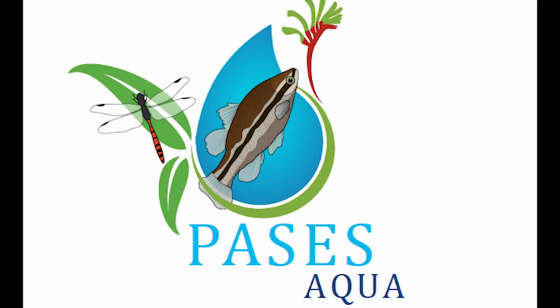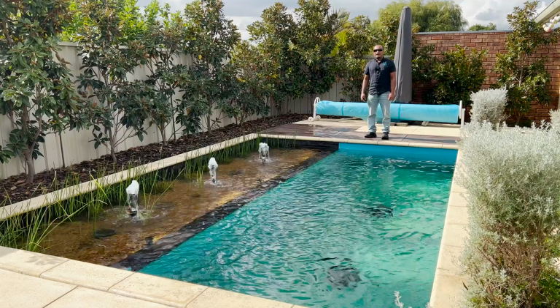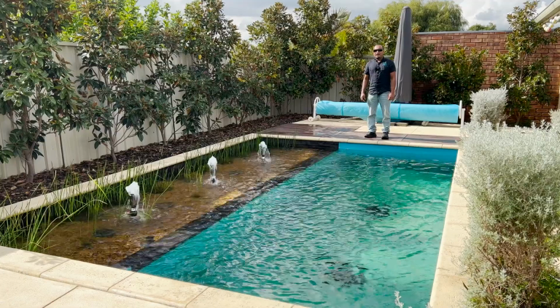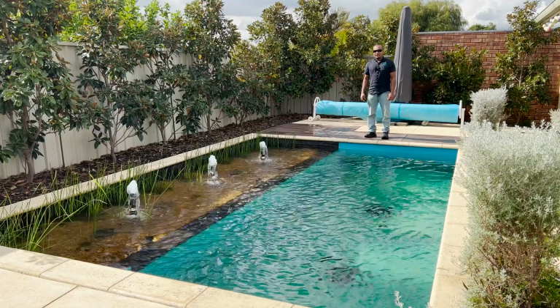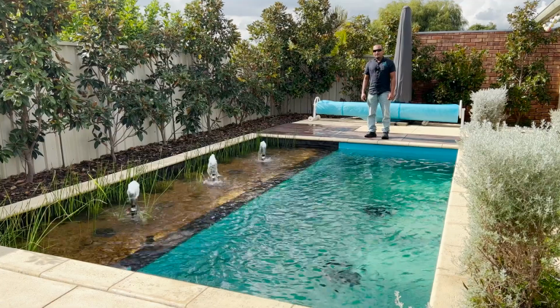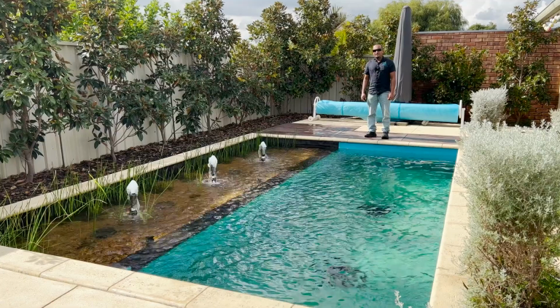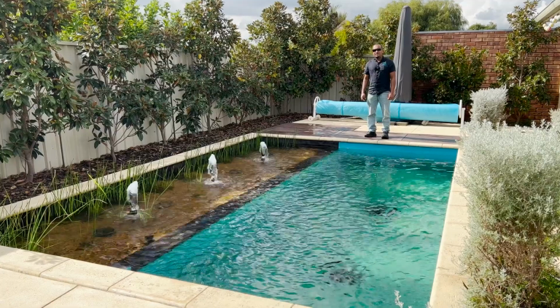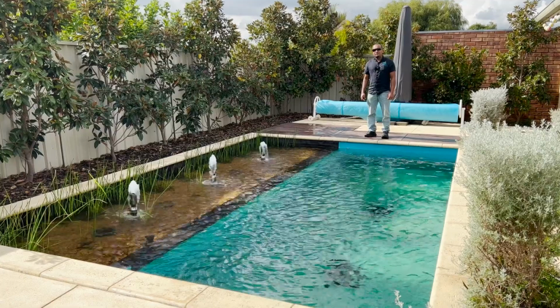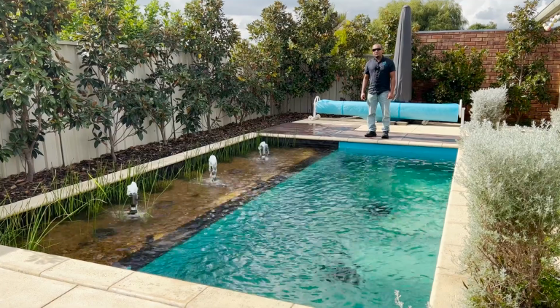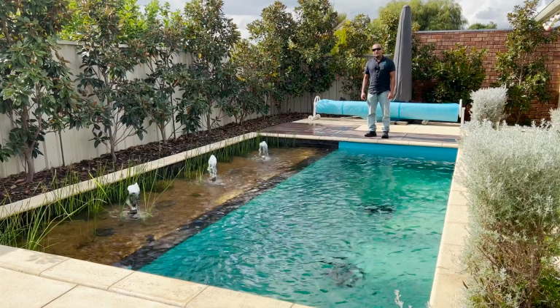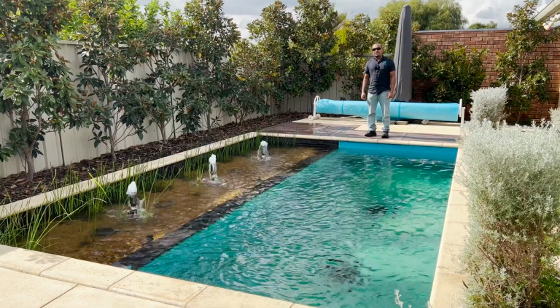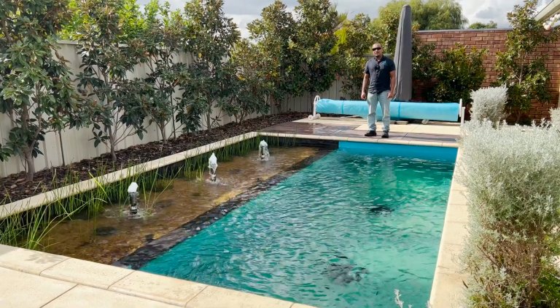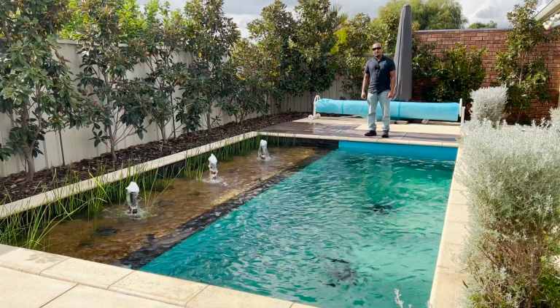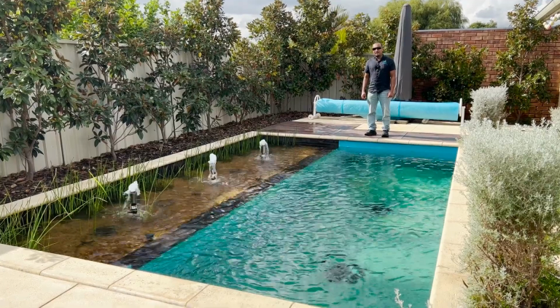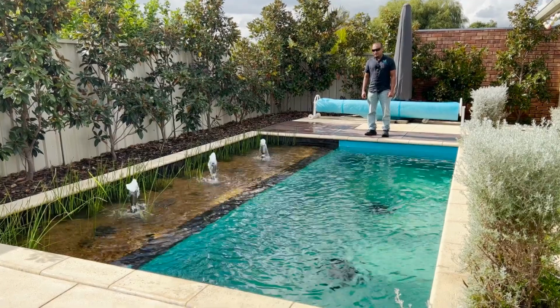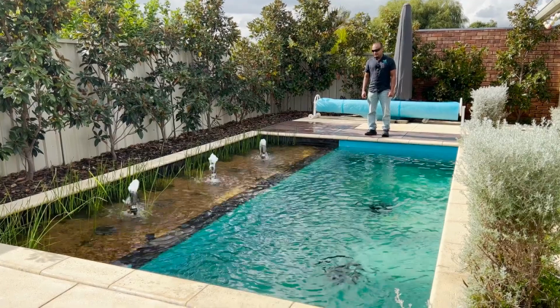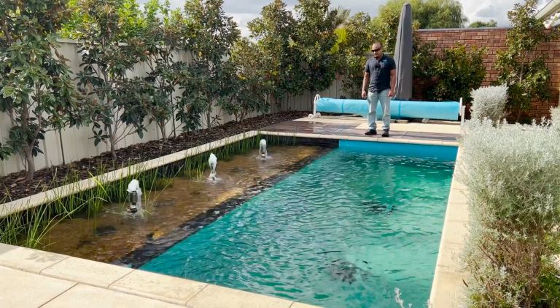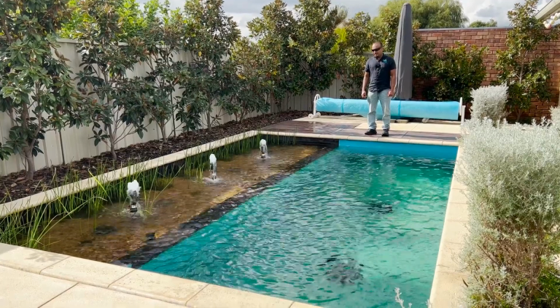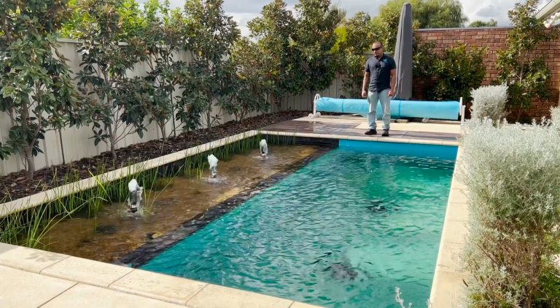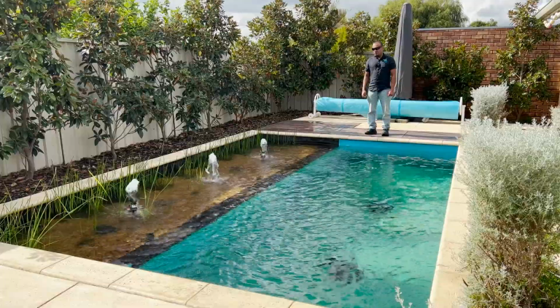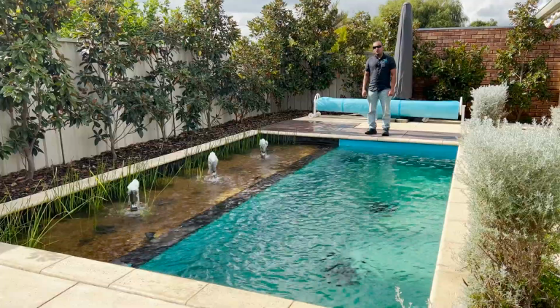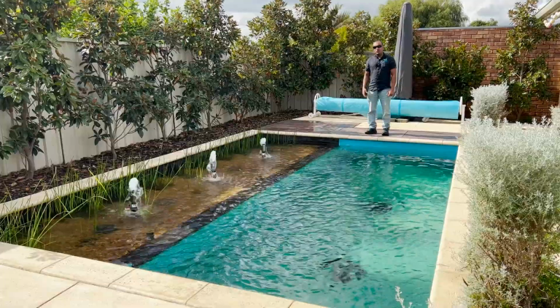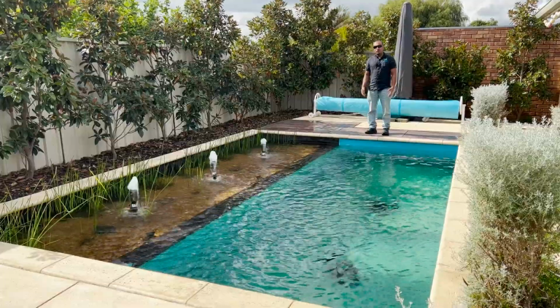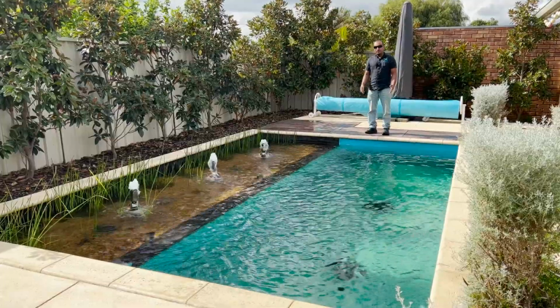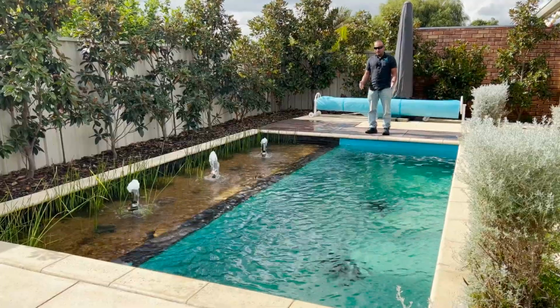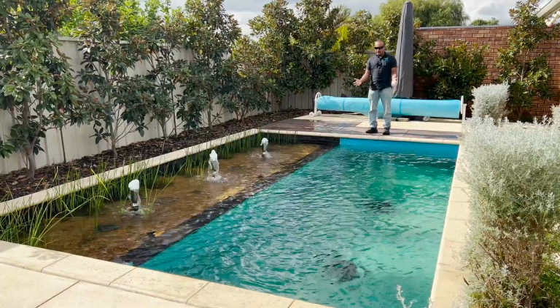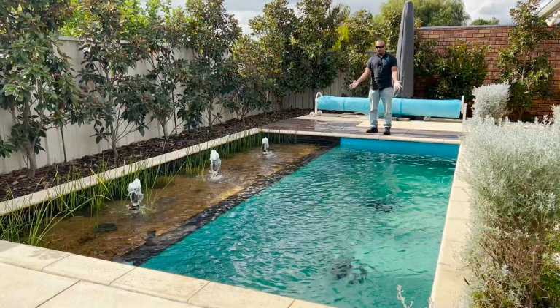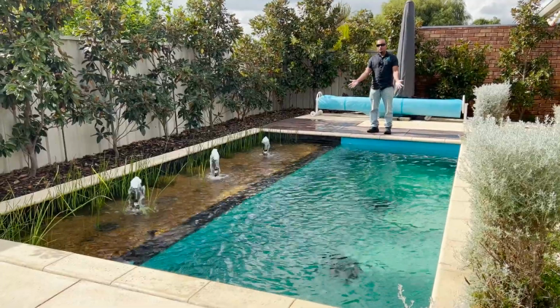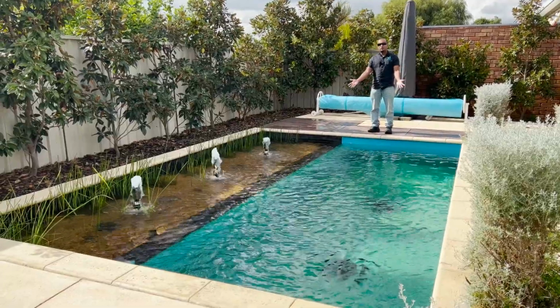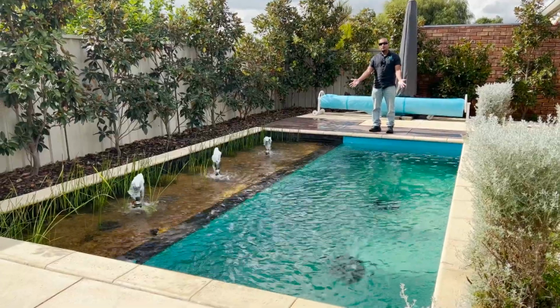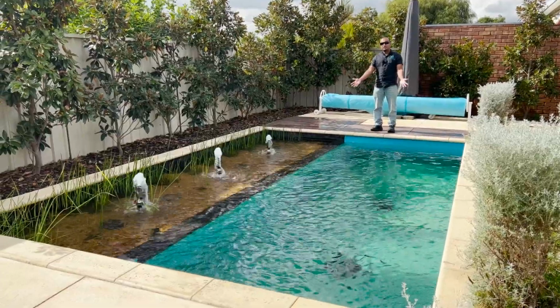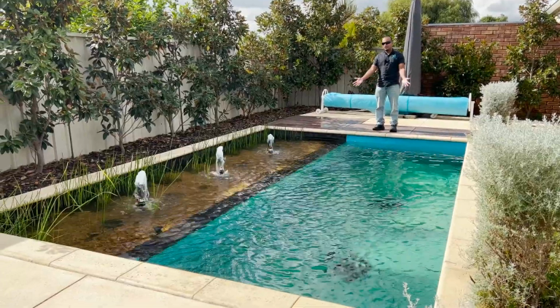Hey guys, it's Dean from Passers Aqua here. This is what we call a natural swim pool.